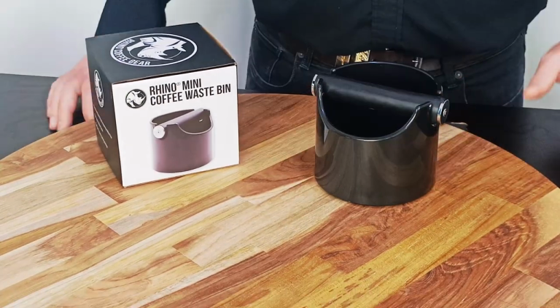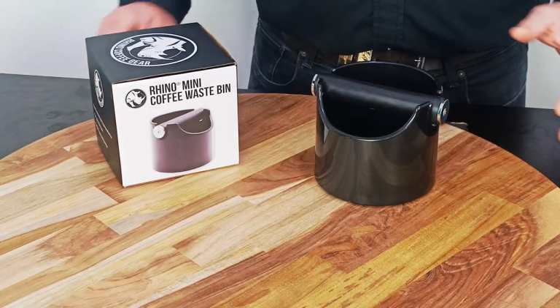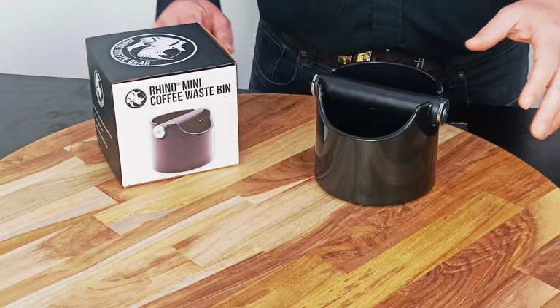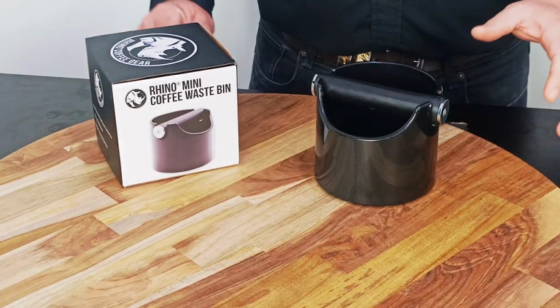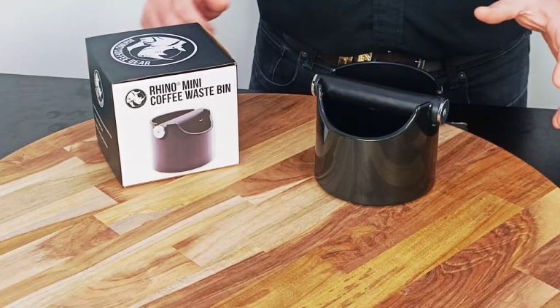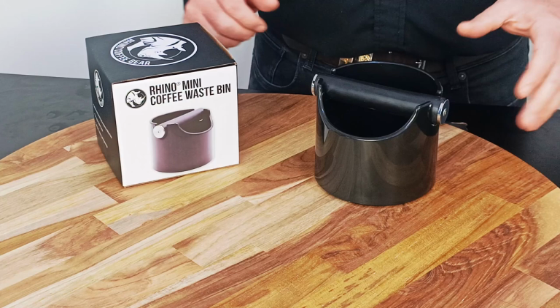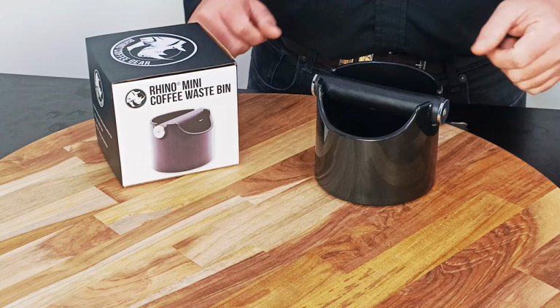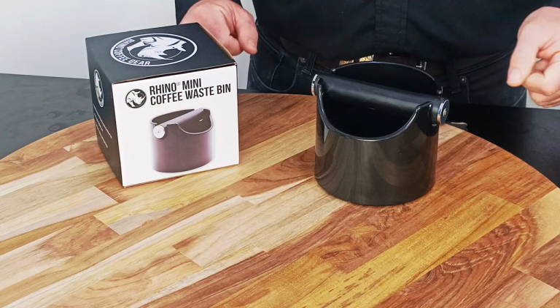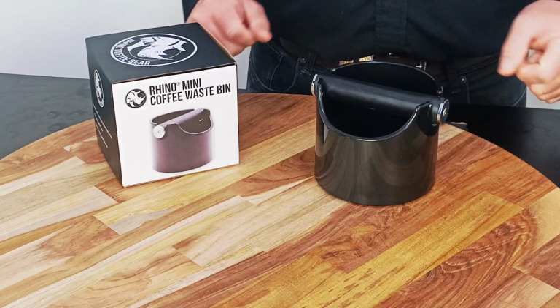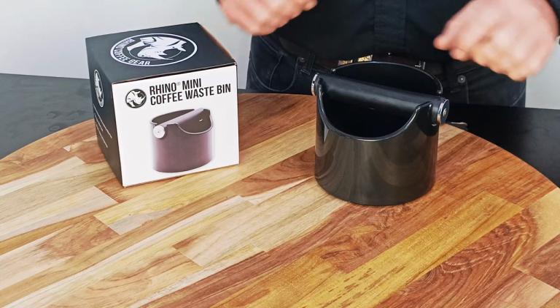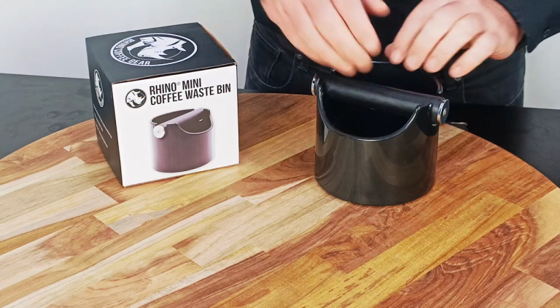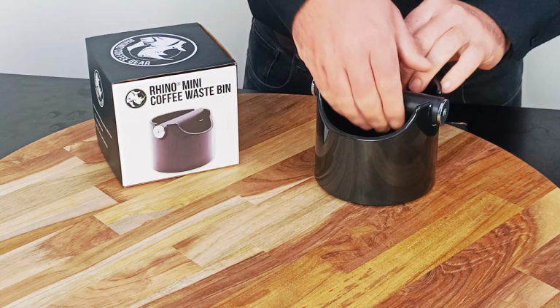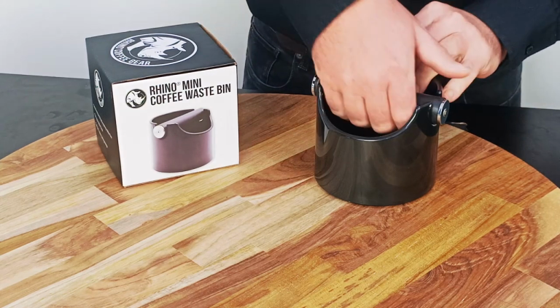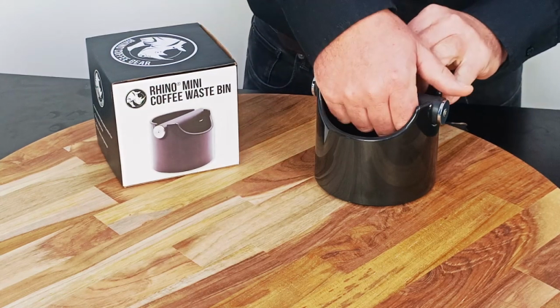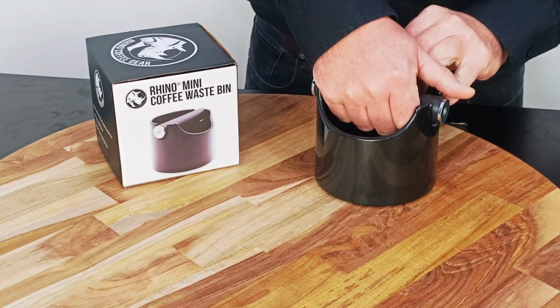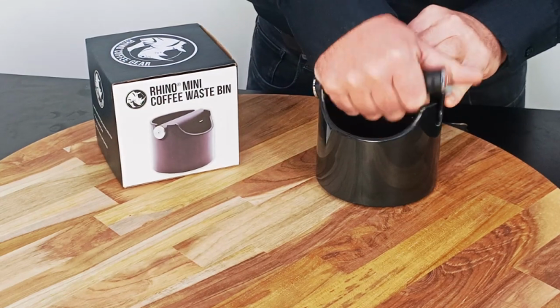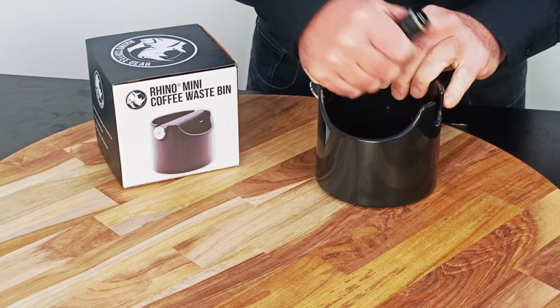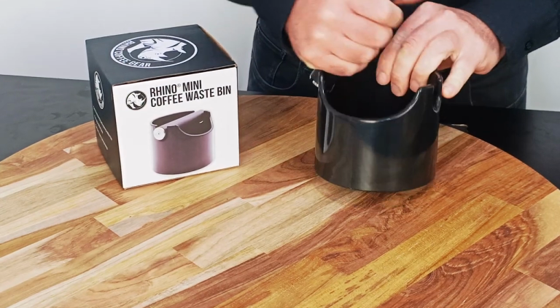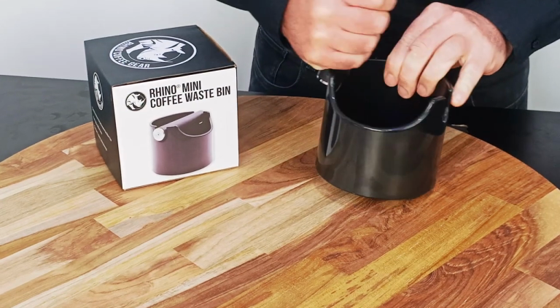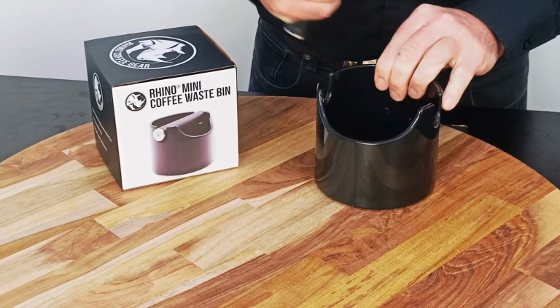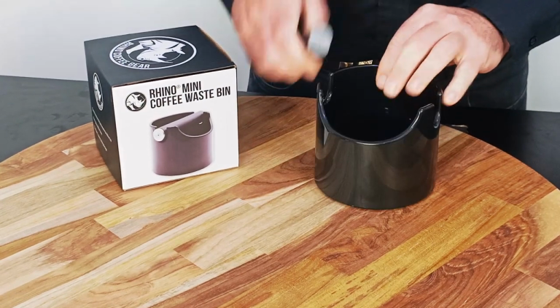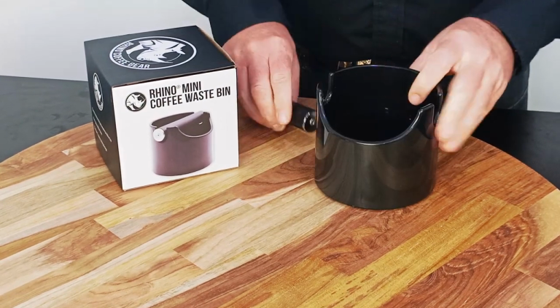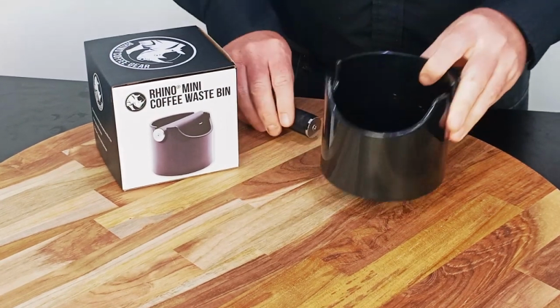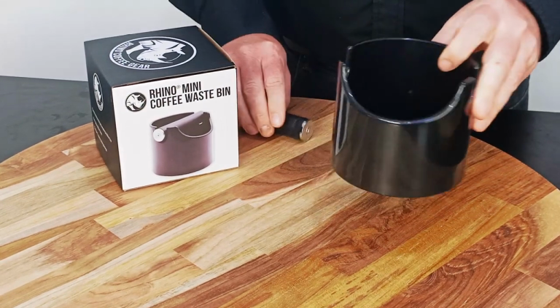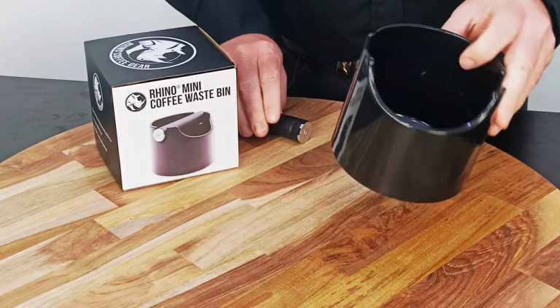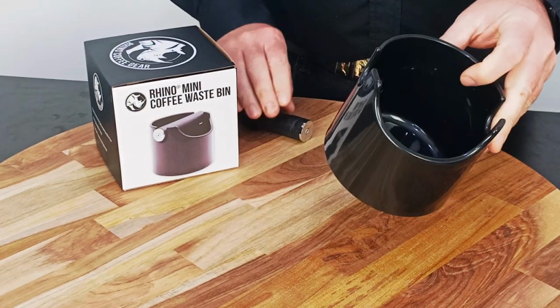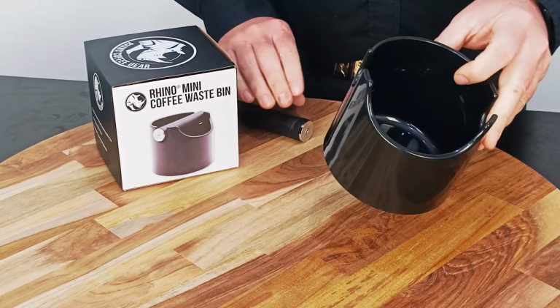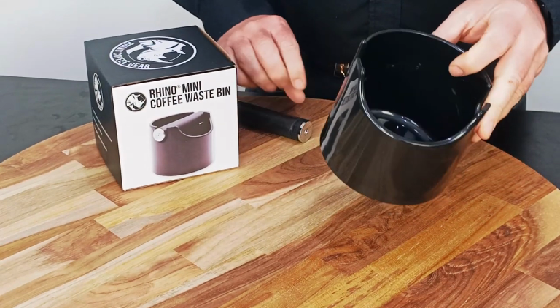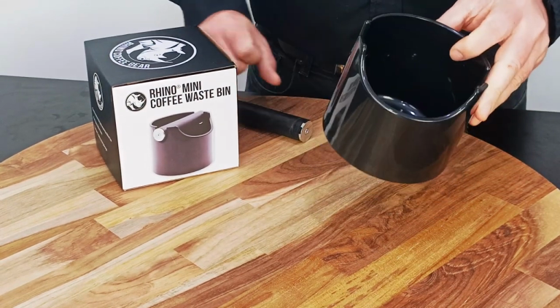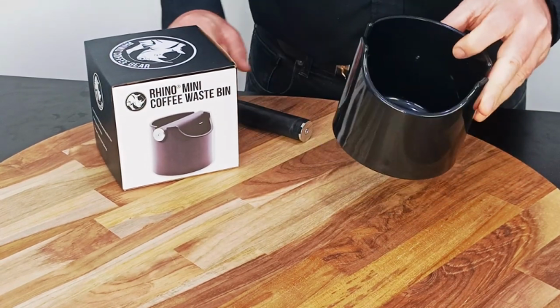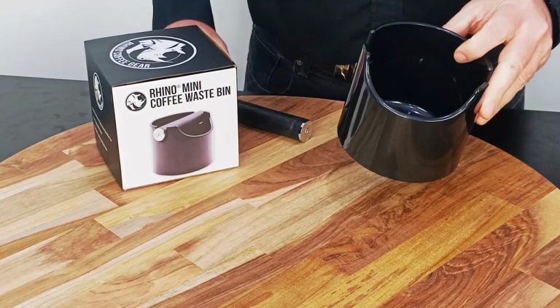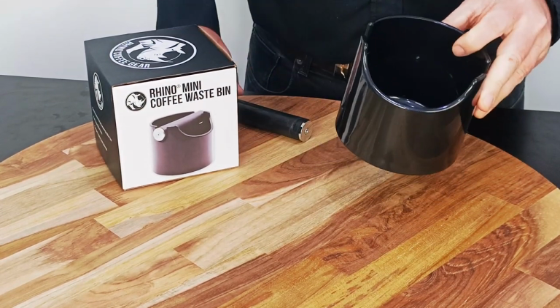The mini tube's body is dishwasher safe. Simply remove the bar and place the body inside the dishwasher.